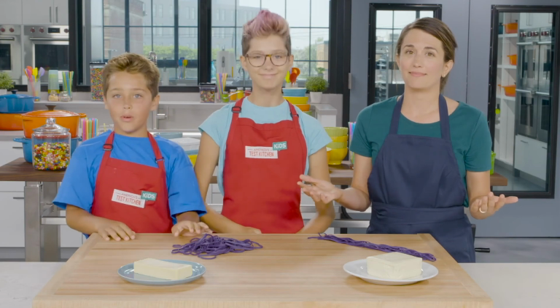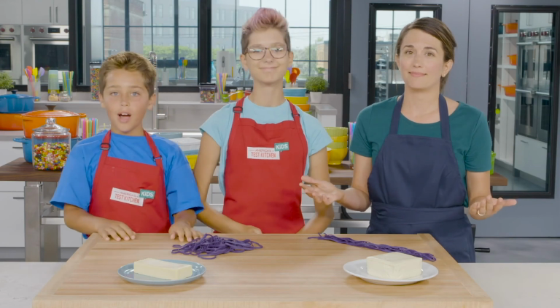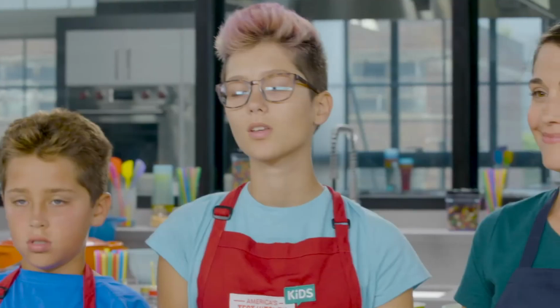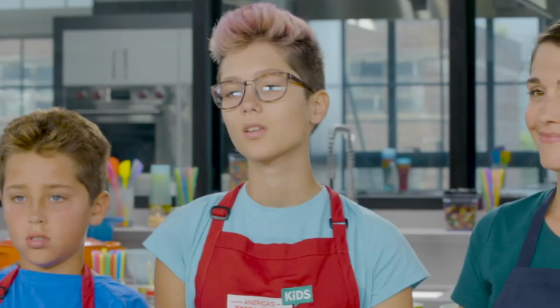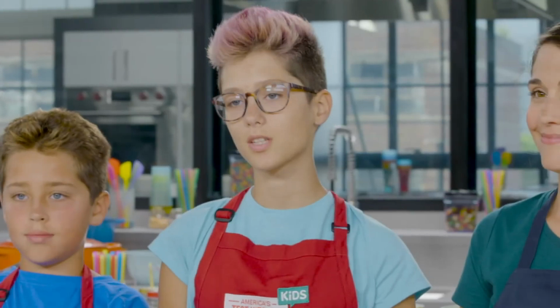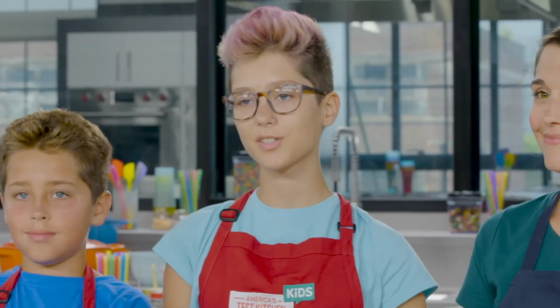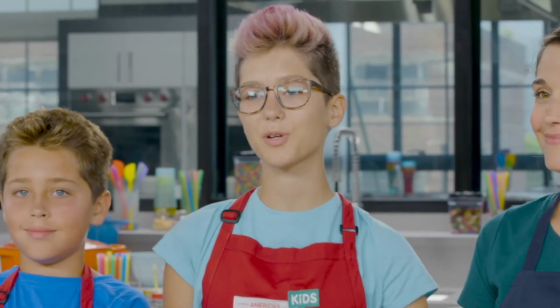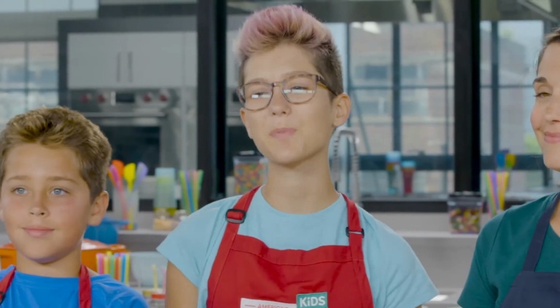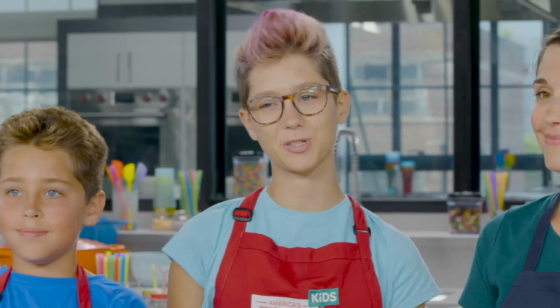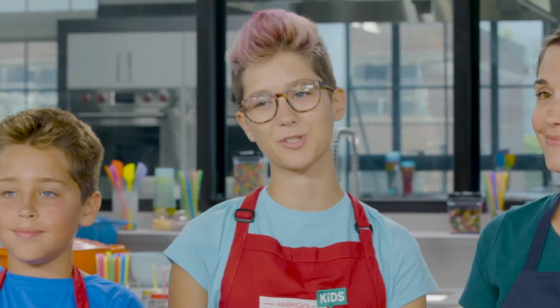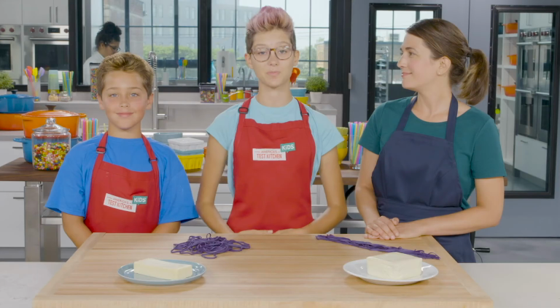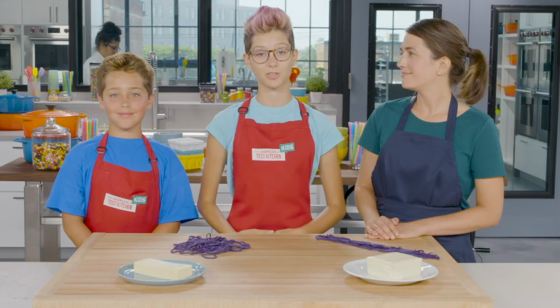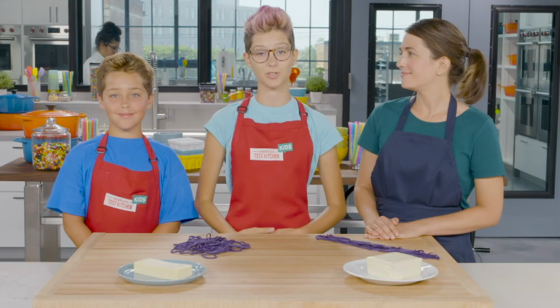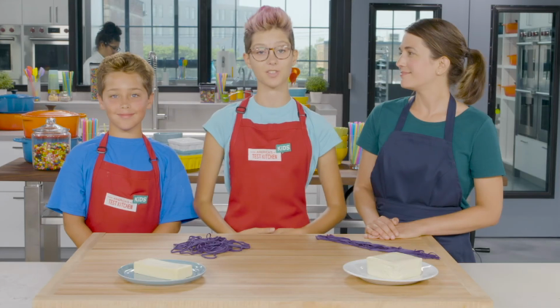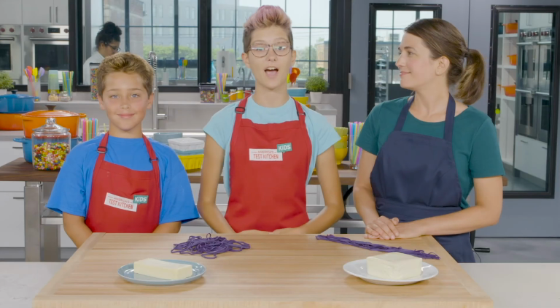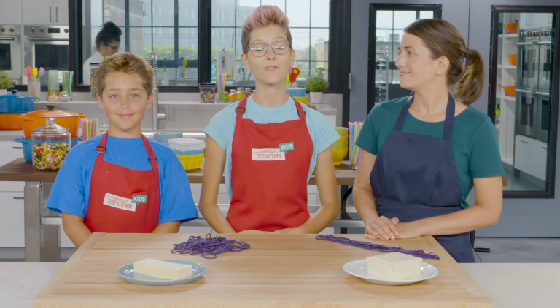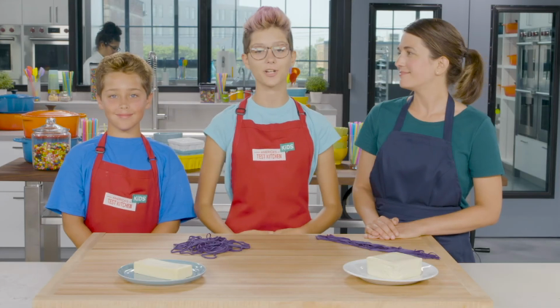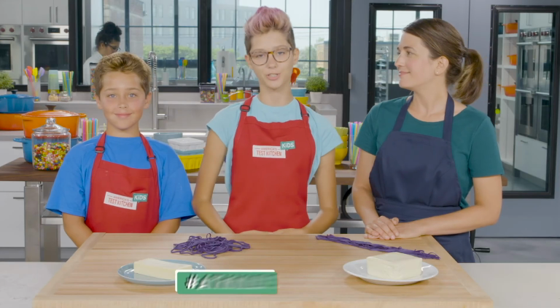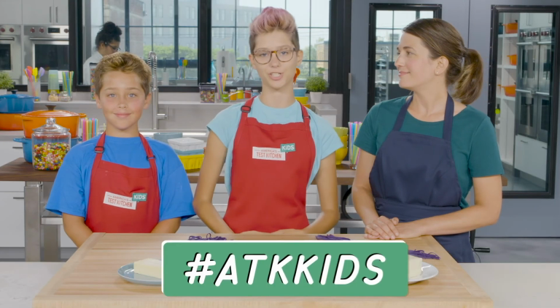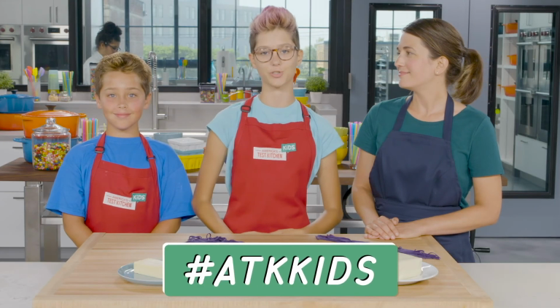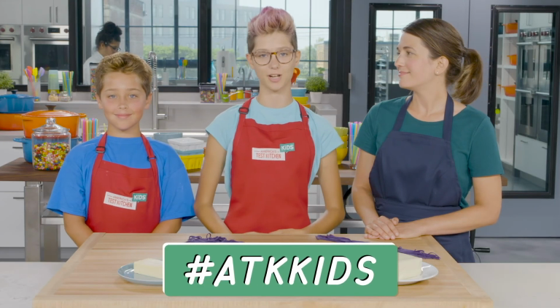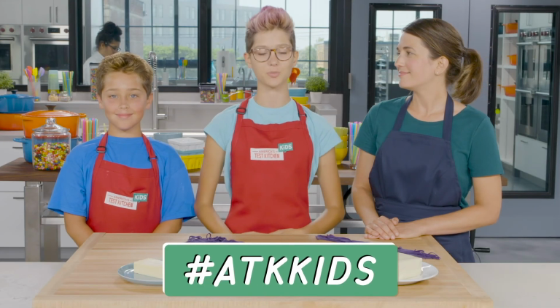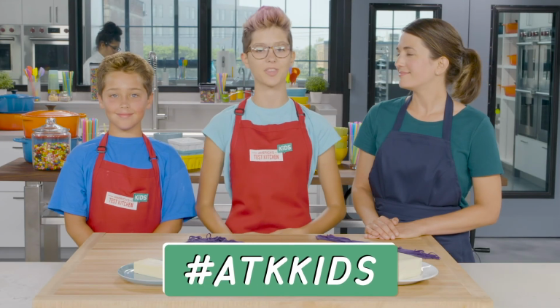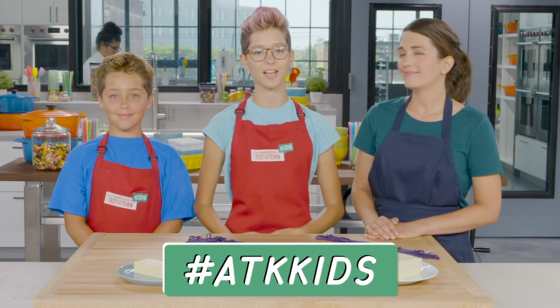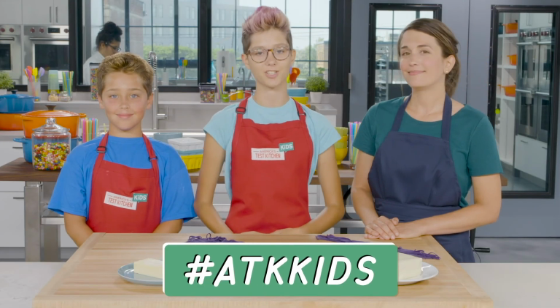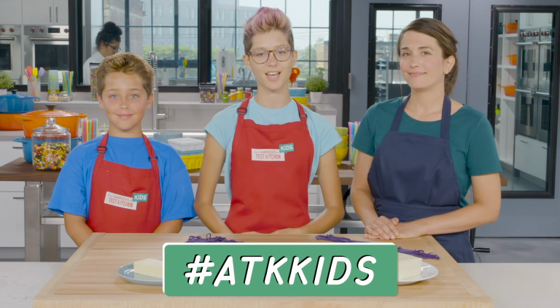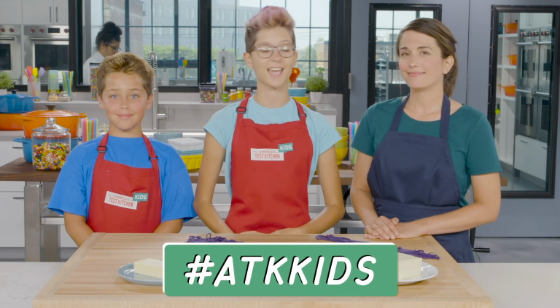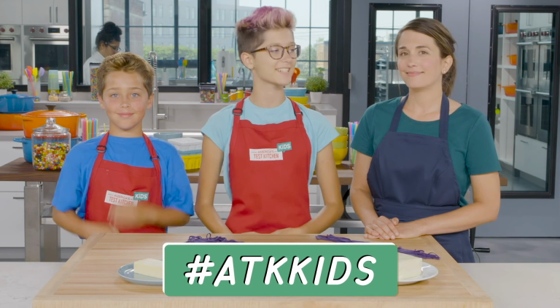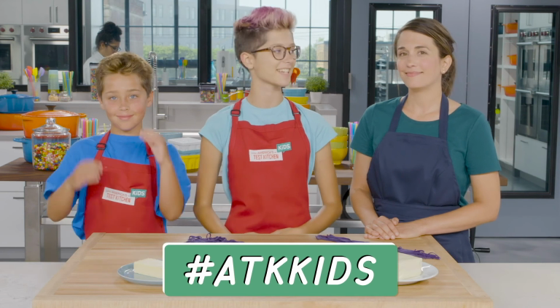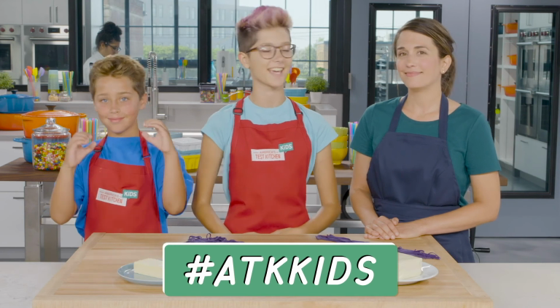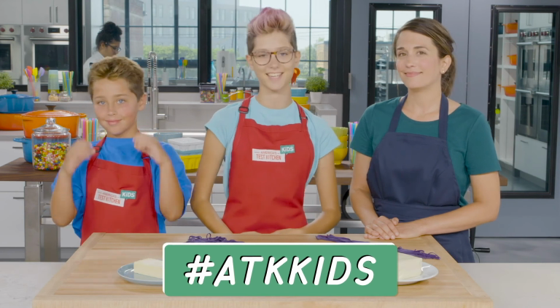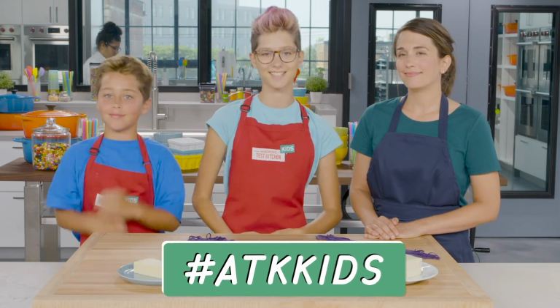Send in your videos and pictures of how far your cheese stretched with the hashtag ATKkids.